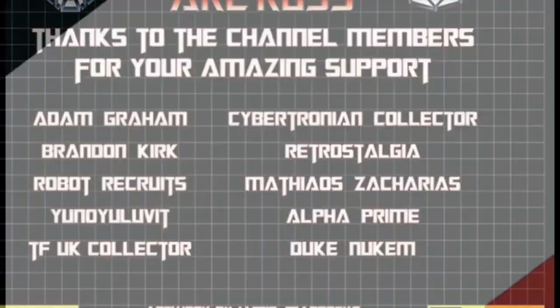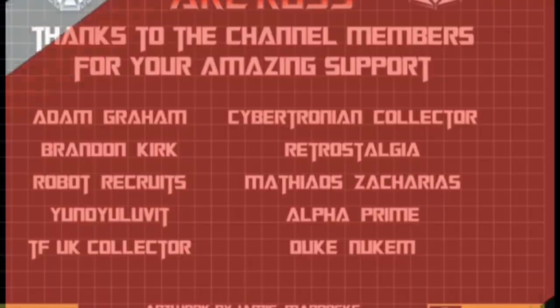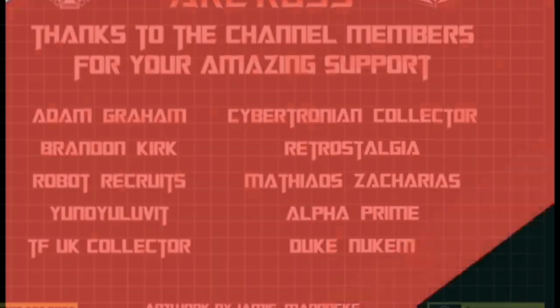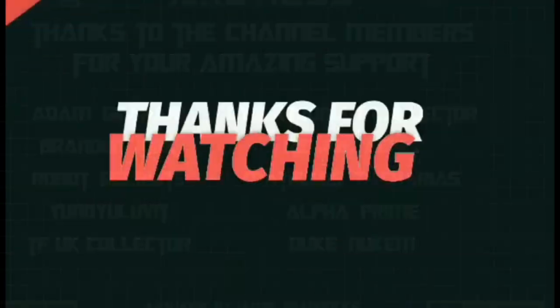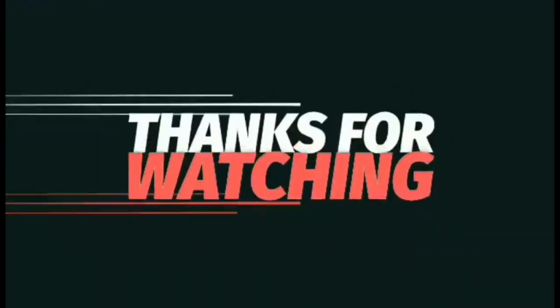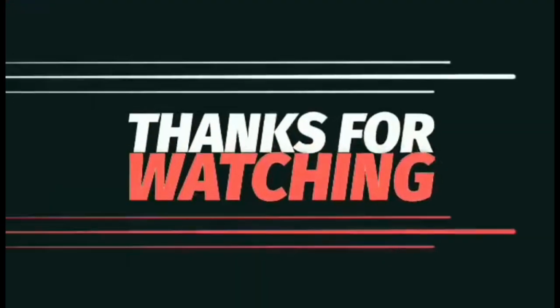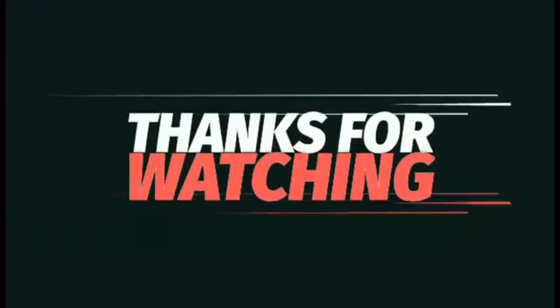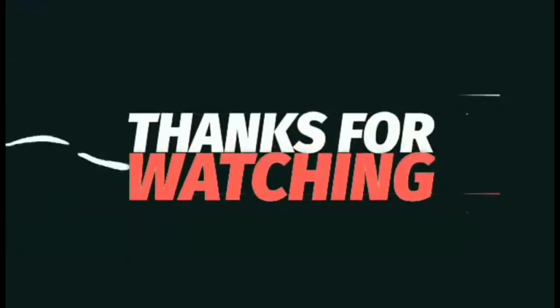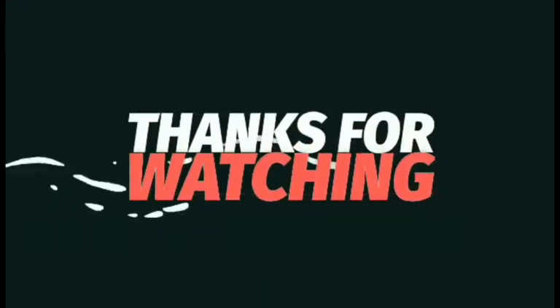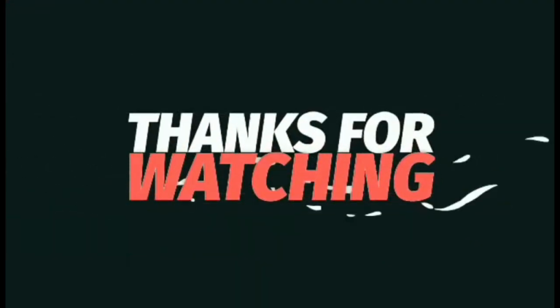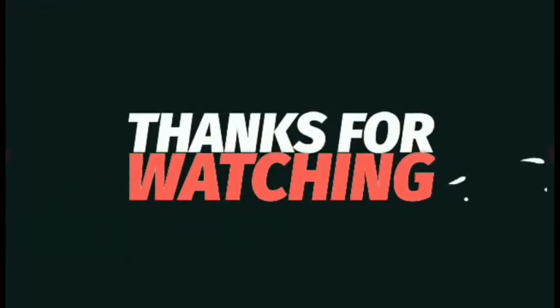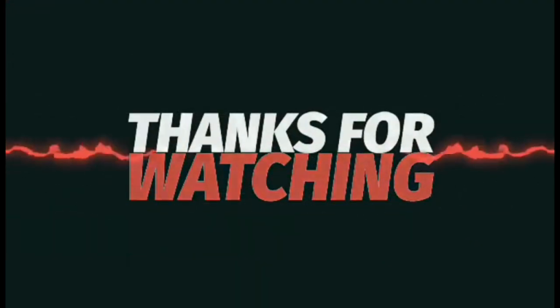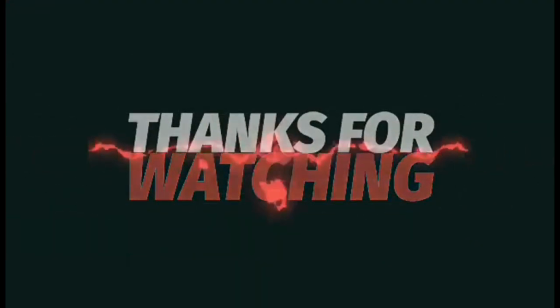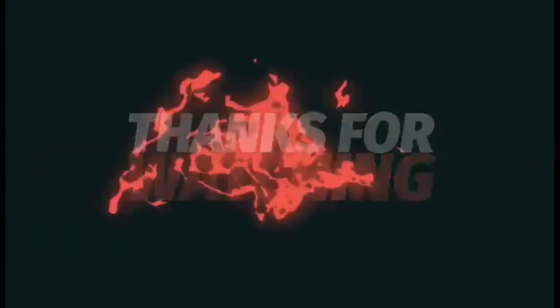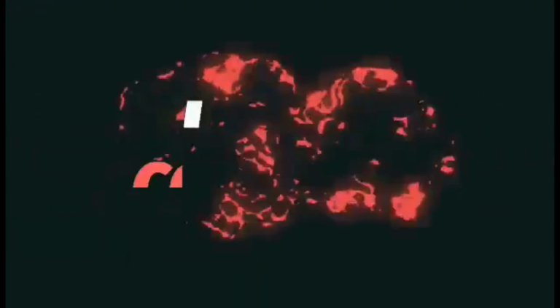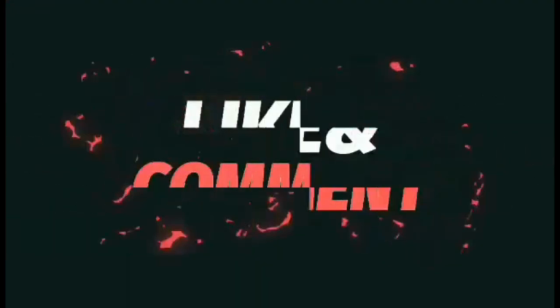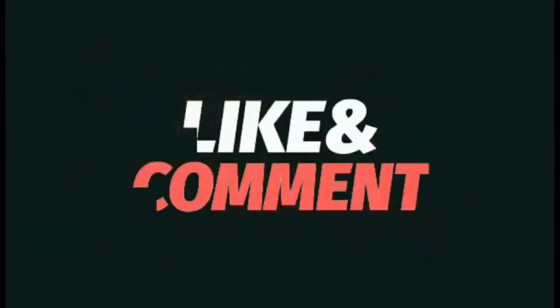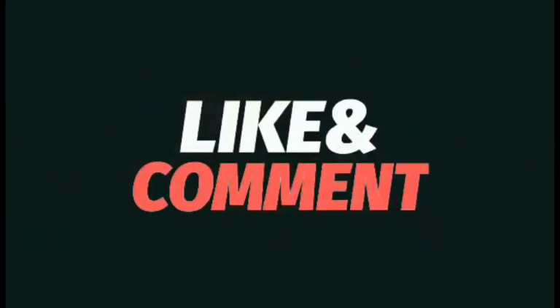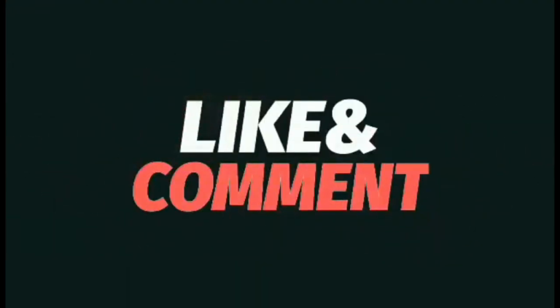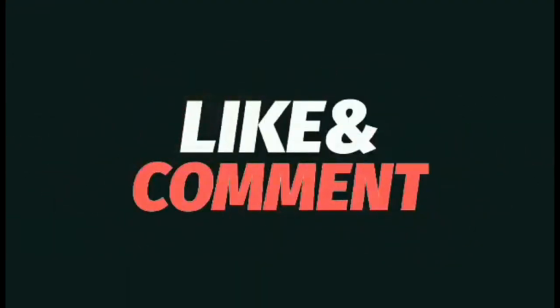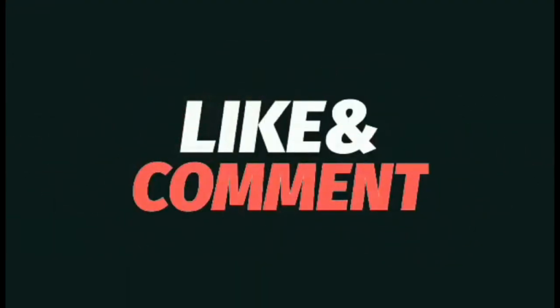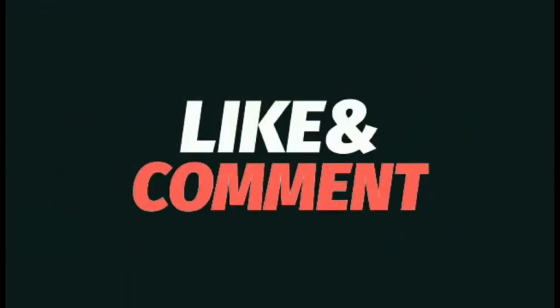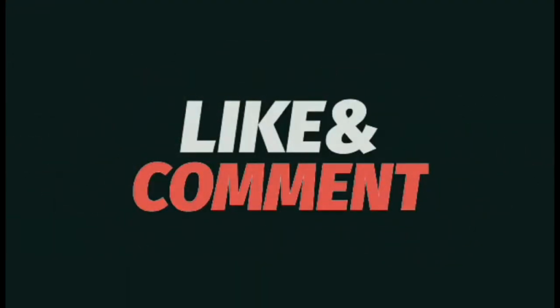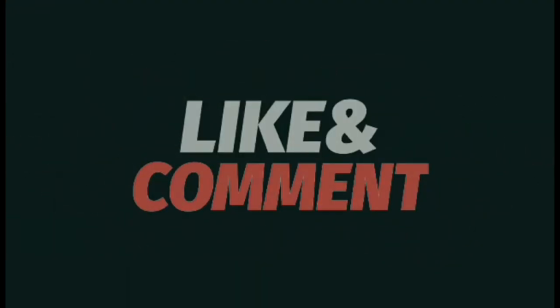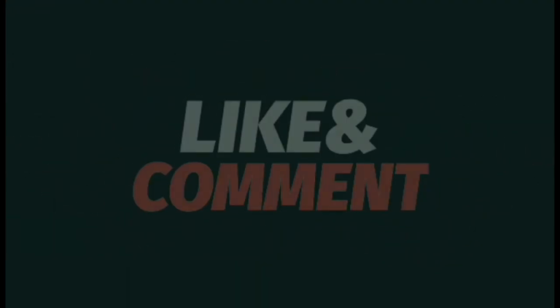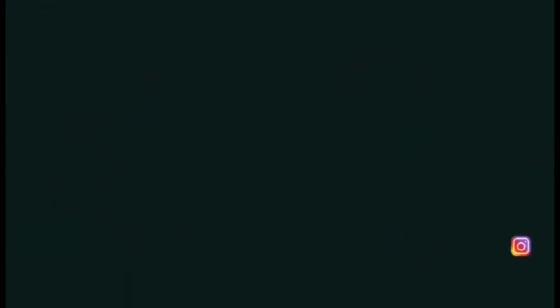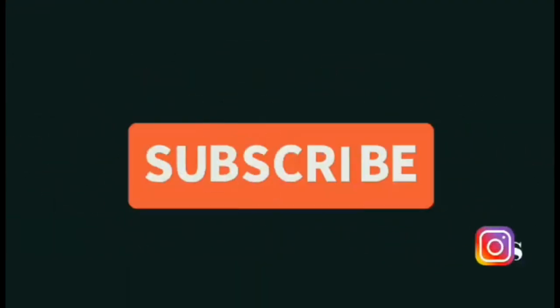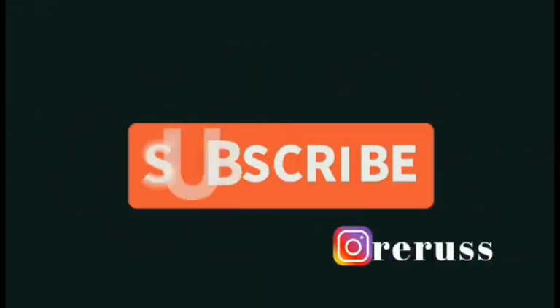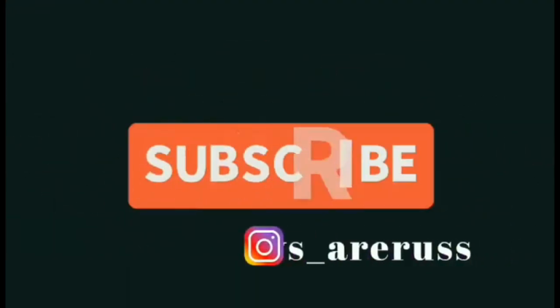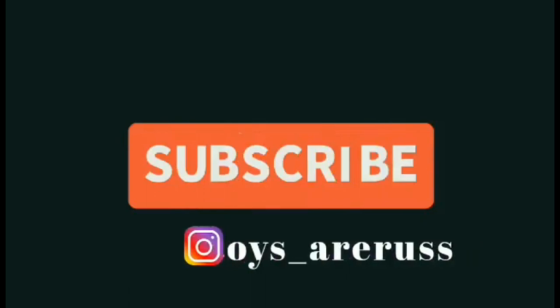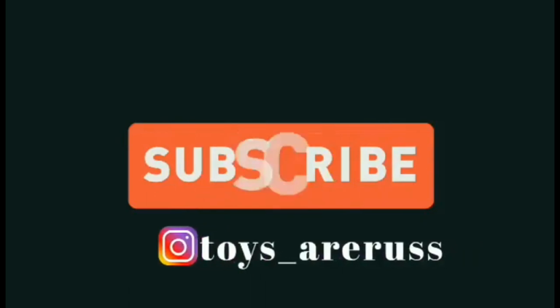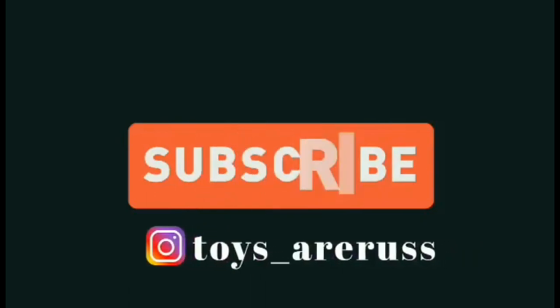Thanks for watching — like and comment, and don't forget to subscribe.